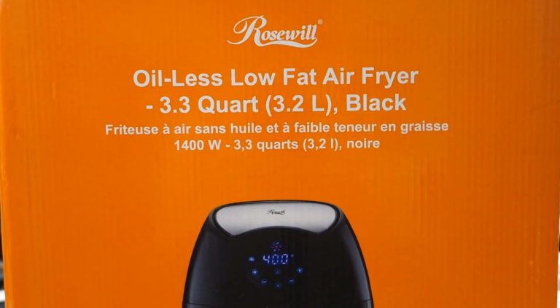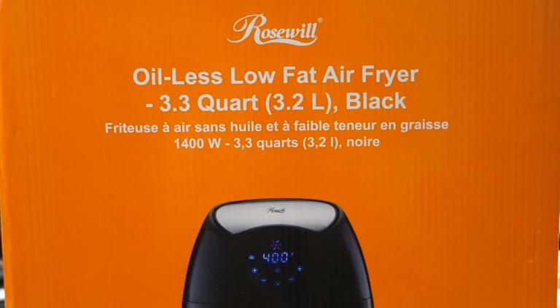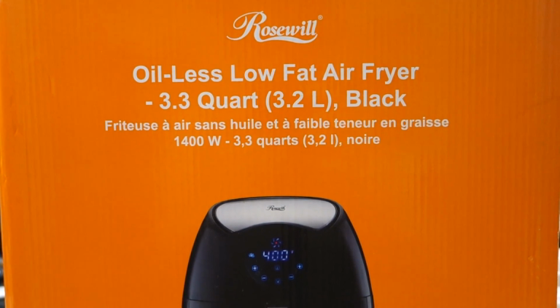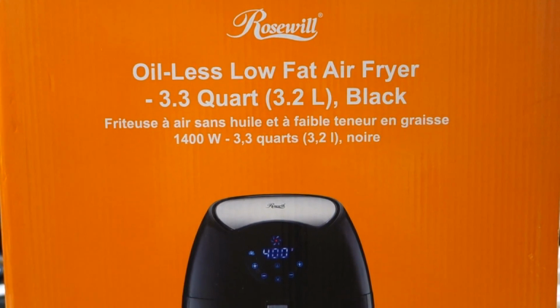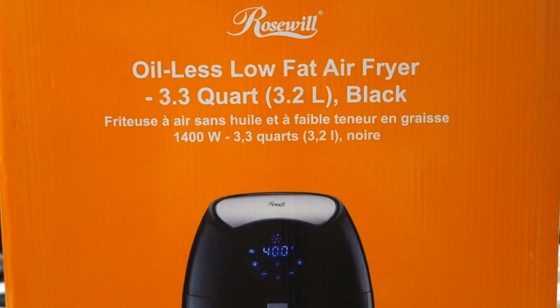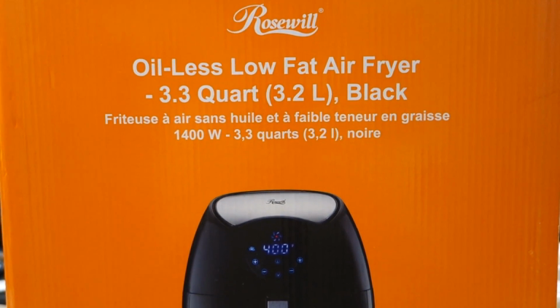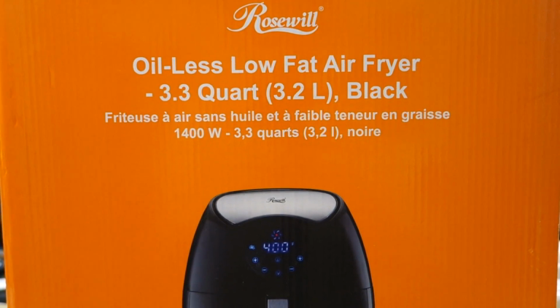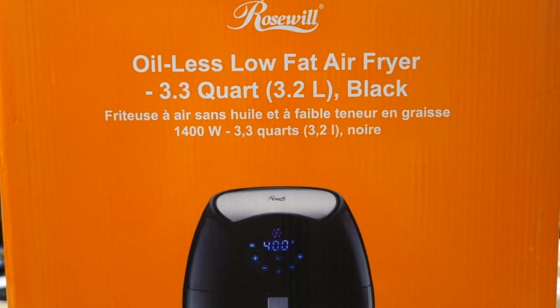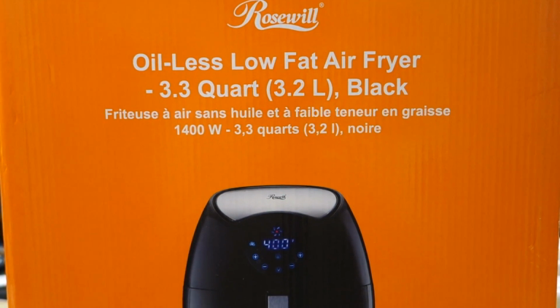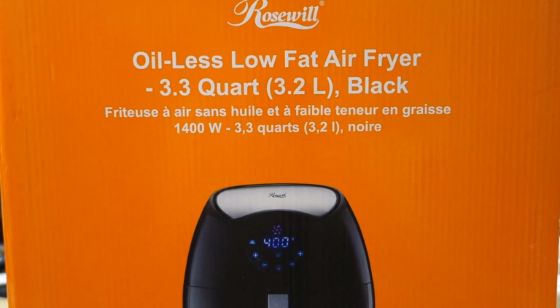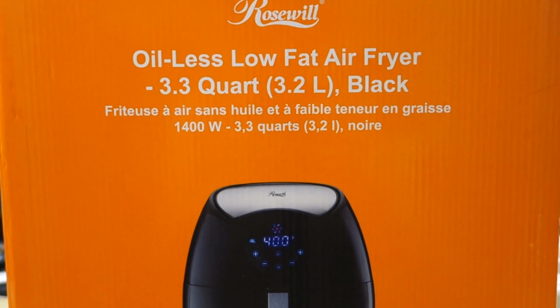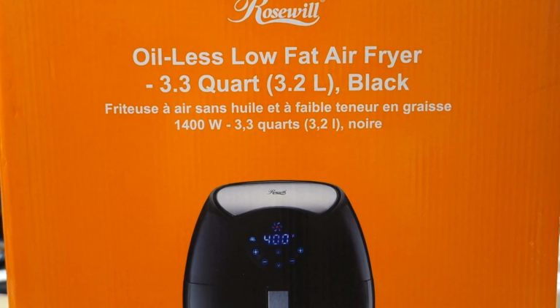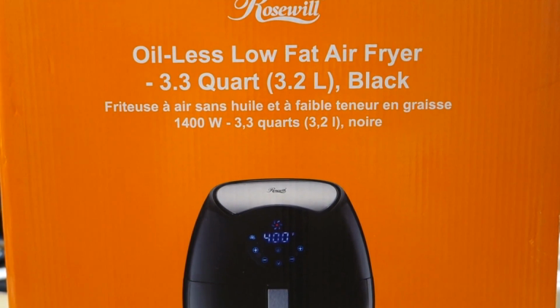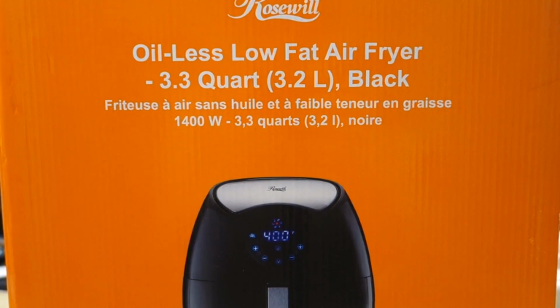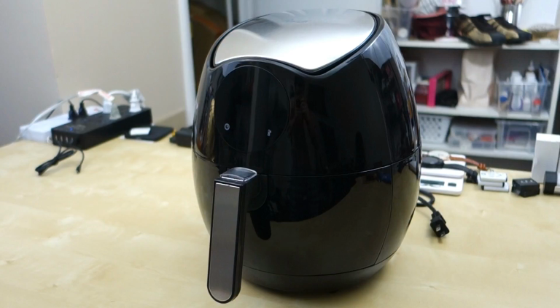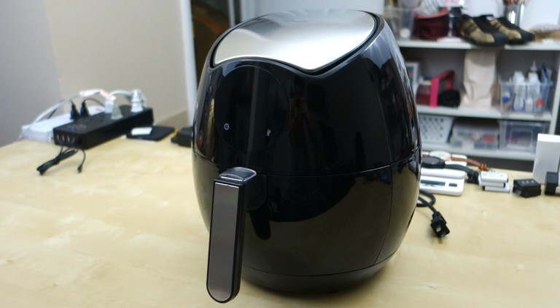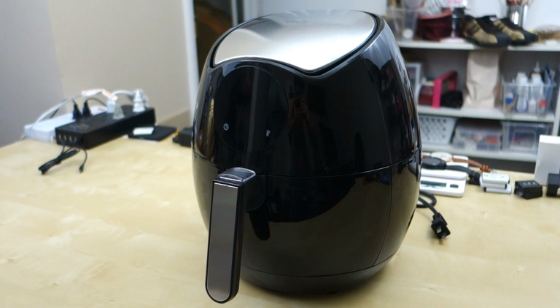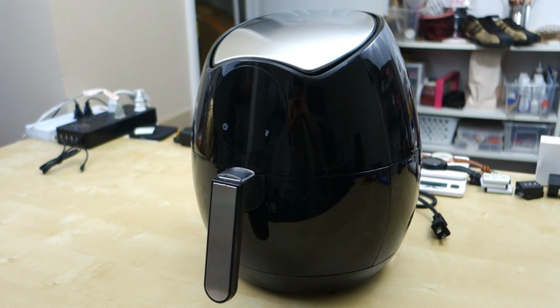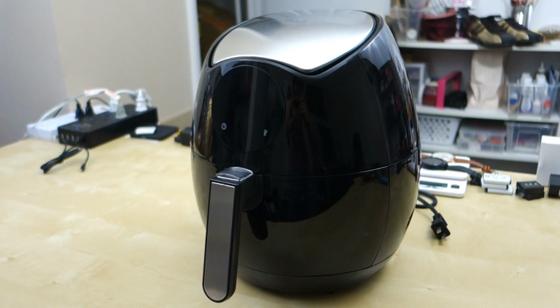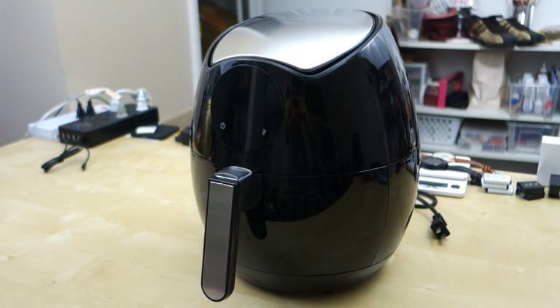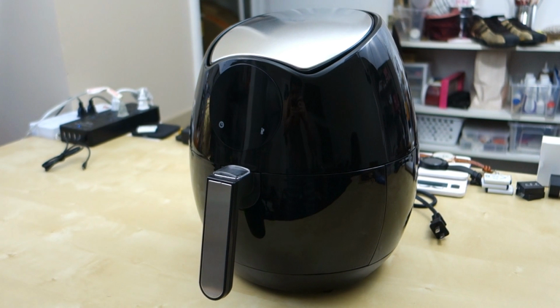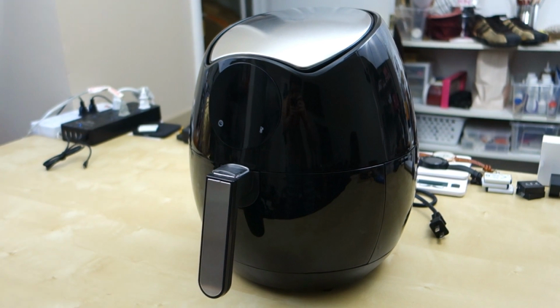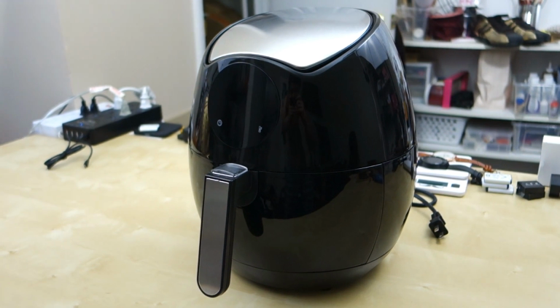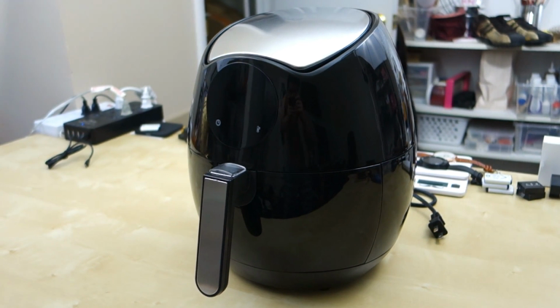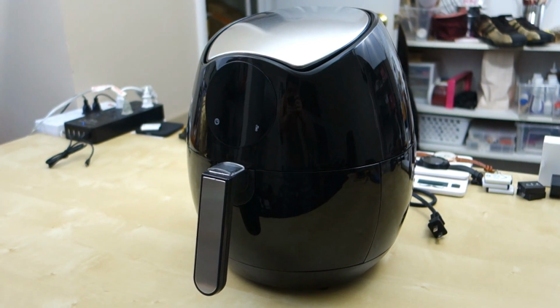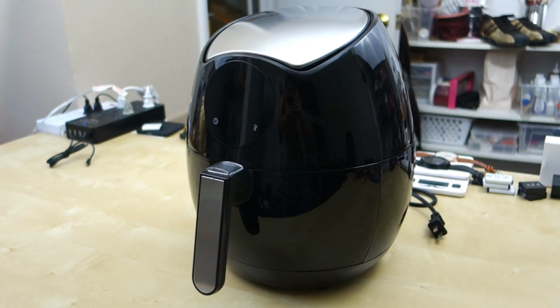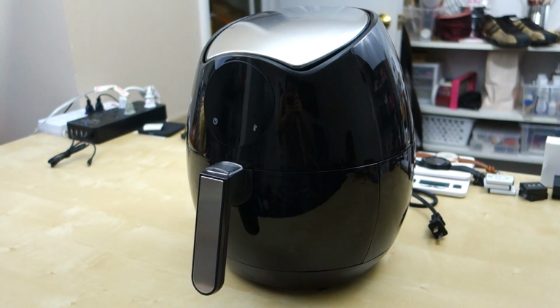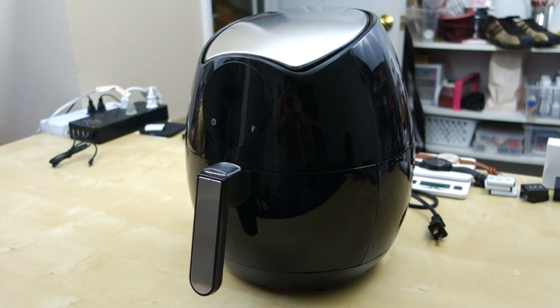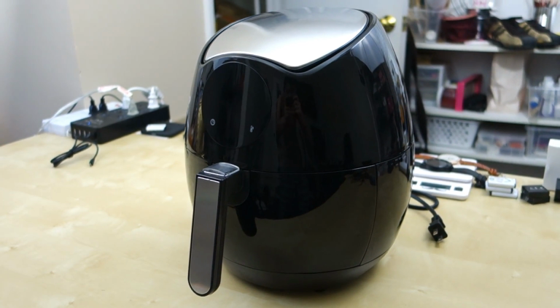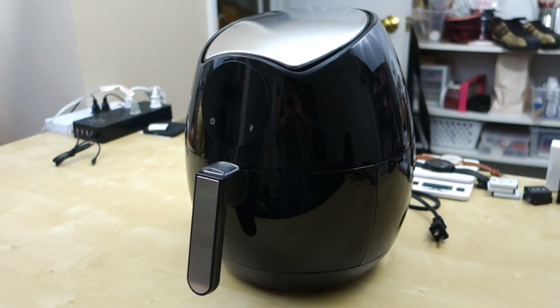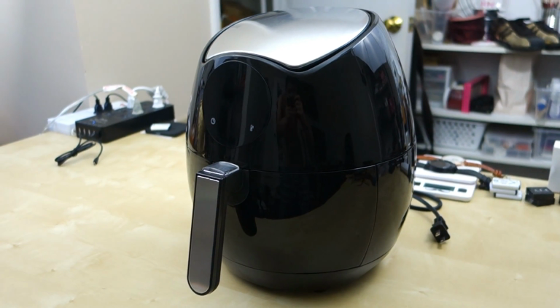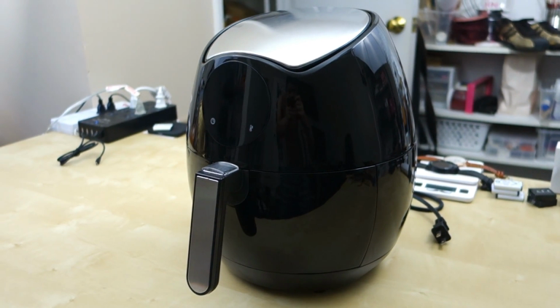I've been using this air fryer since a week before Christmas, so it's been roughly about three and a half weeks now of using this air fryer.